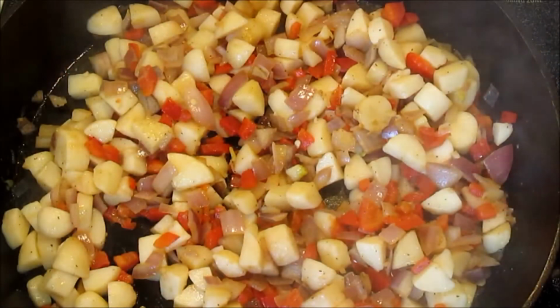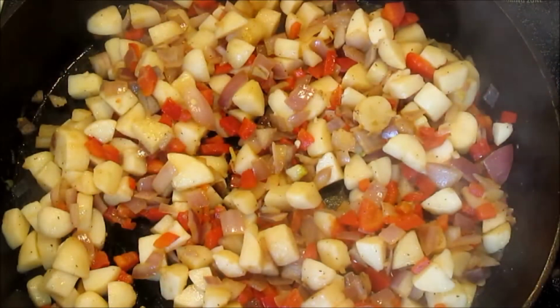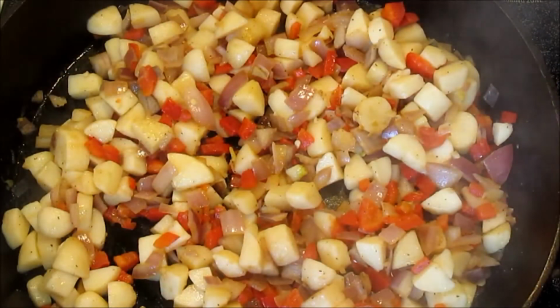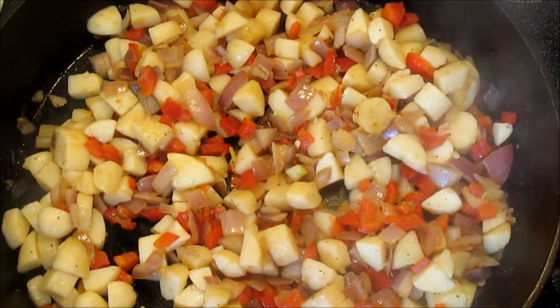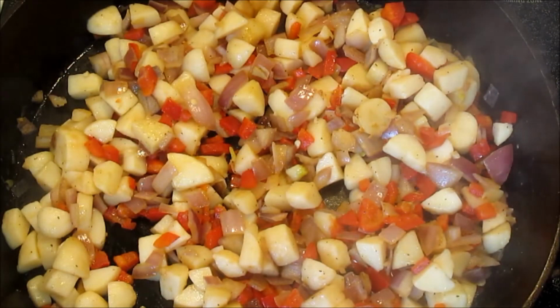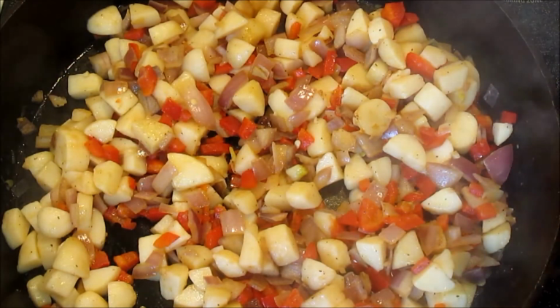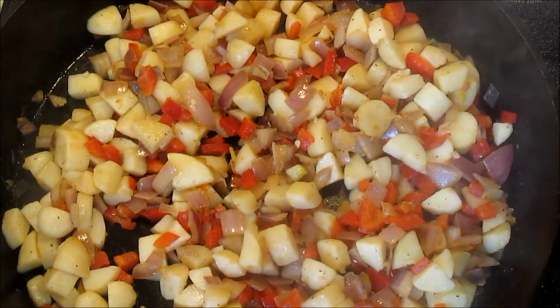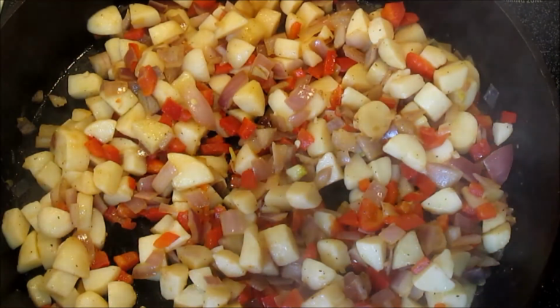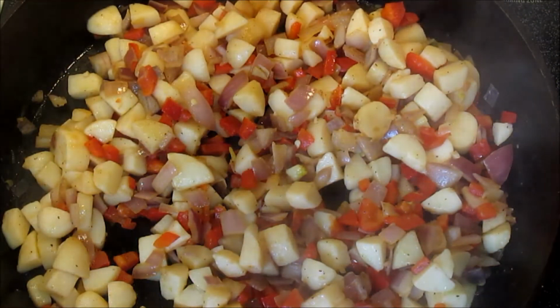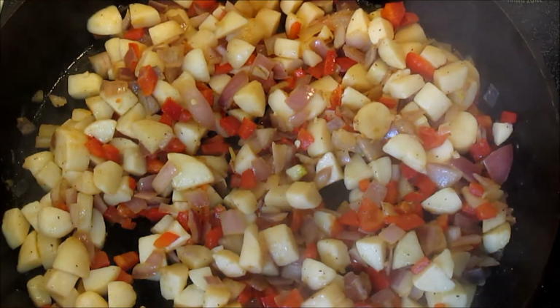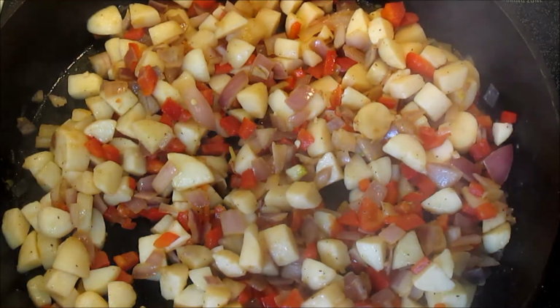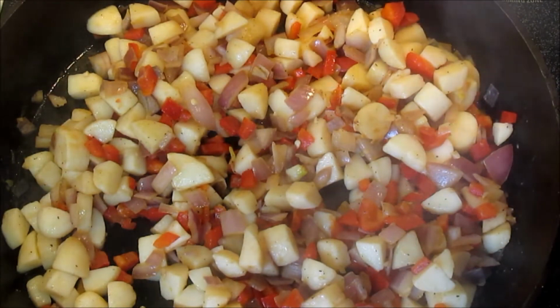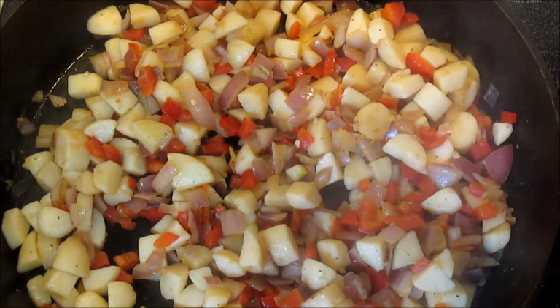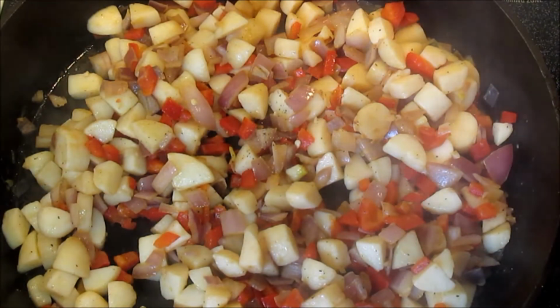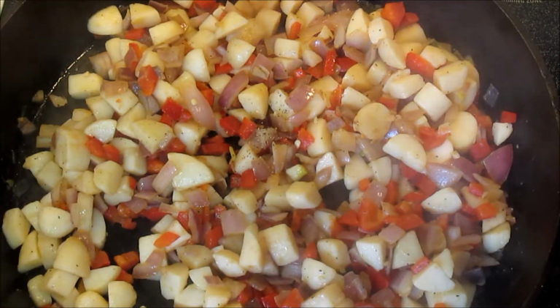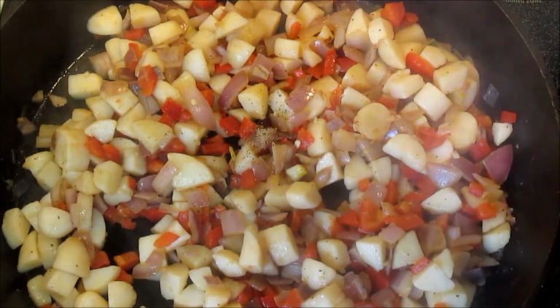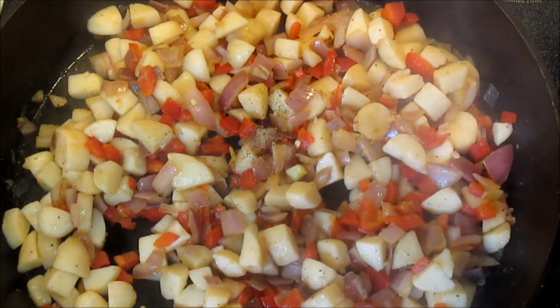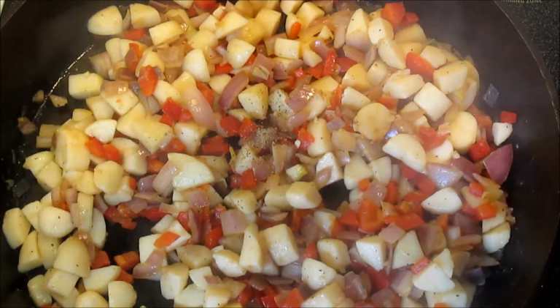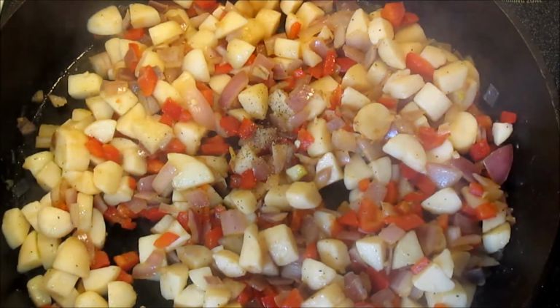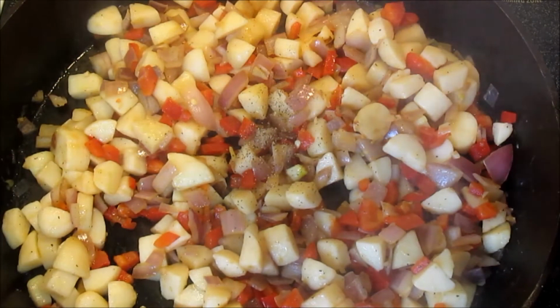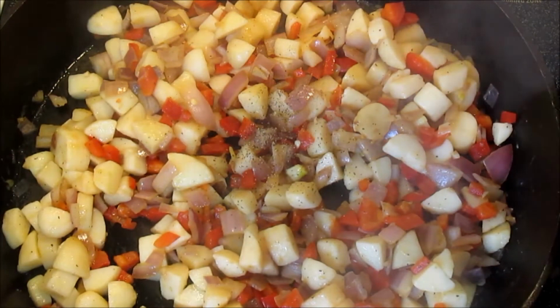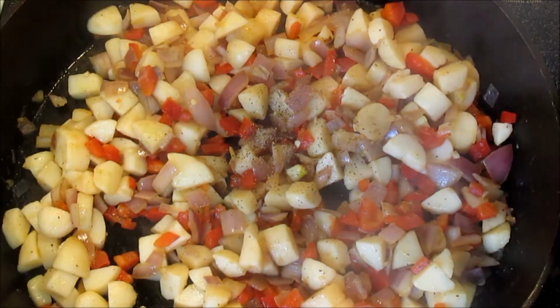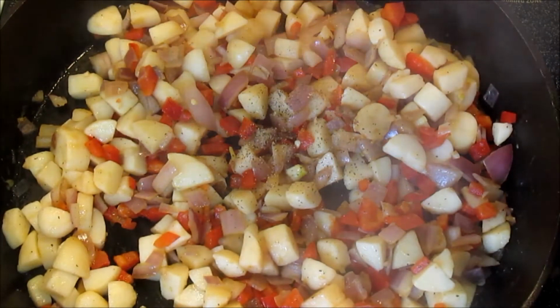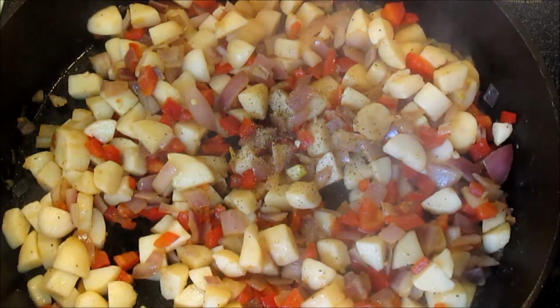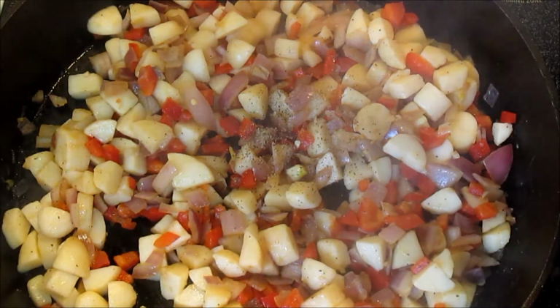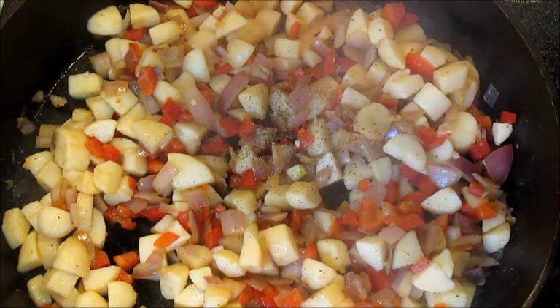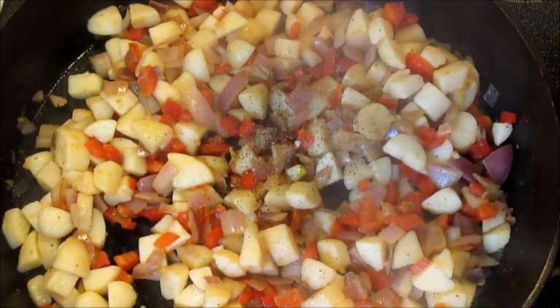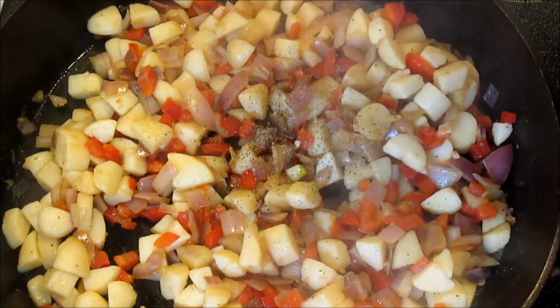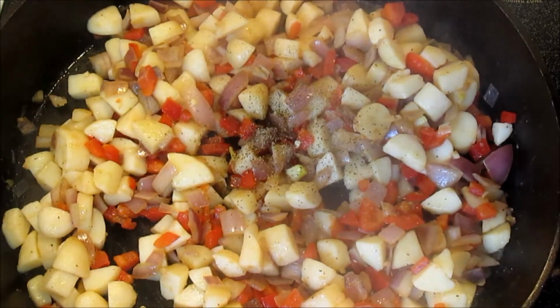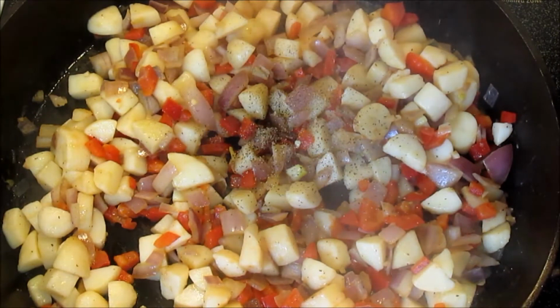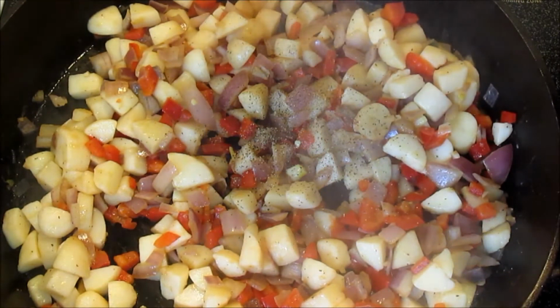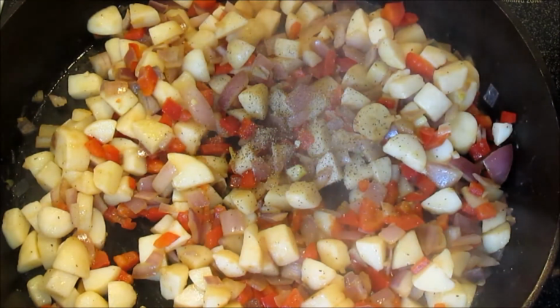Remember to taste it as you go along and adjust the seasonings. I'm adding more pepper.